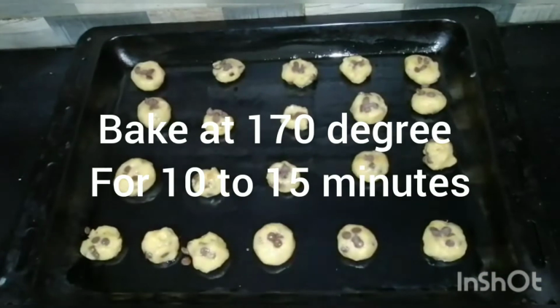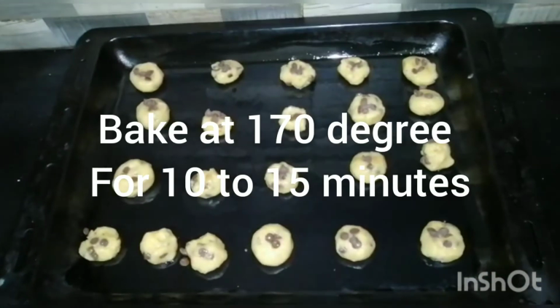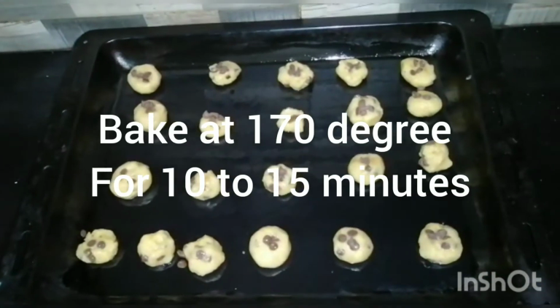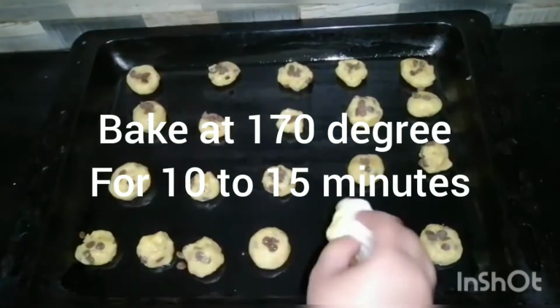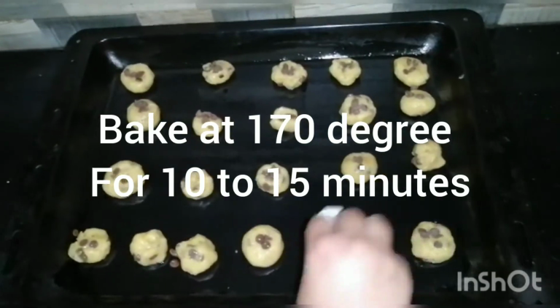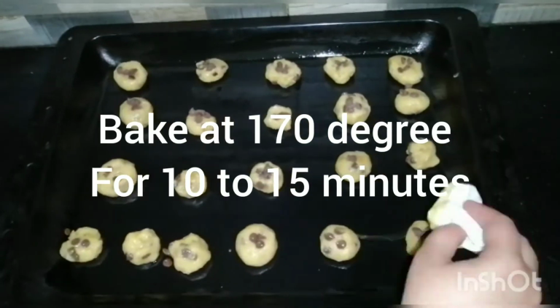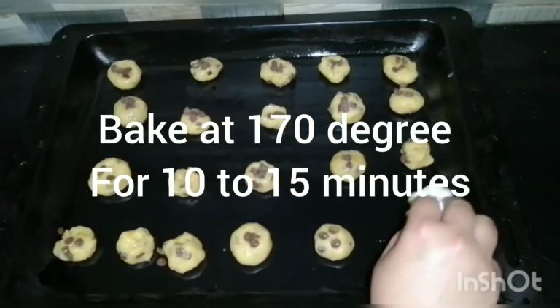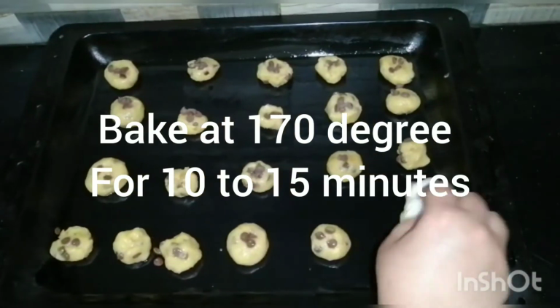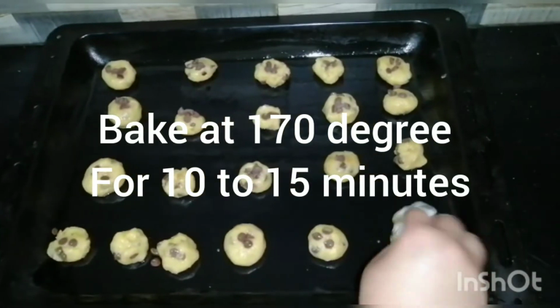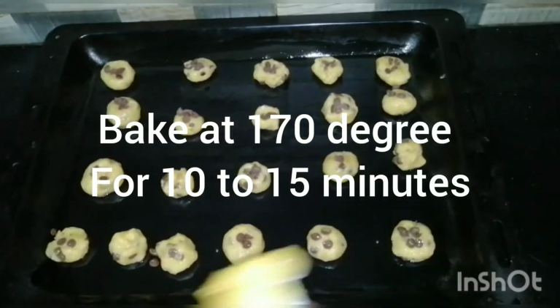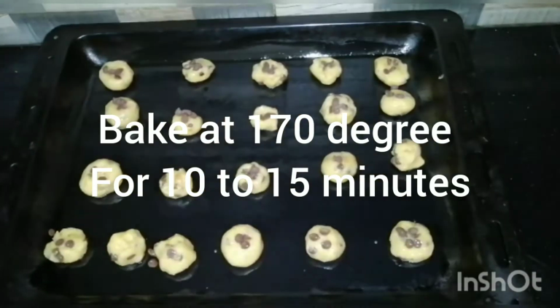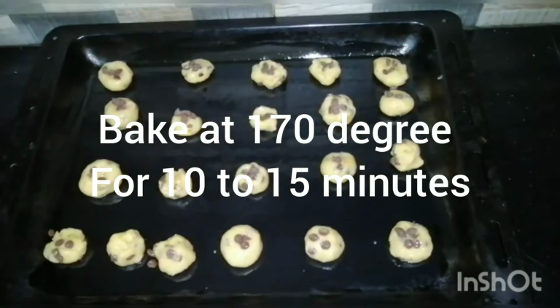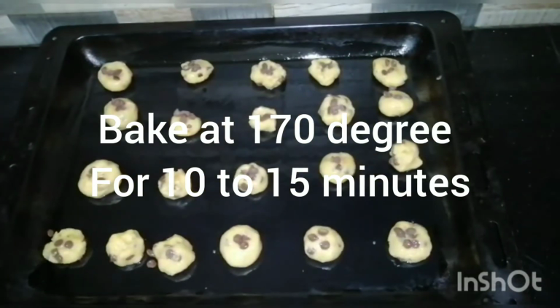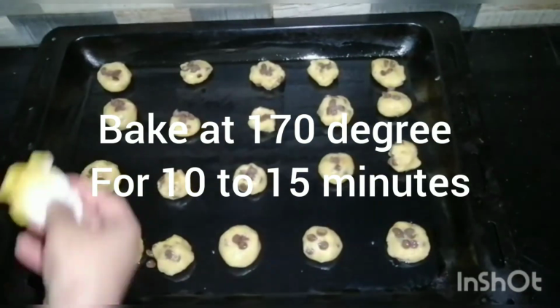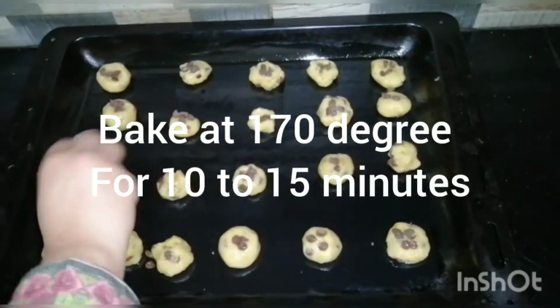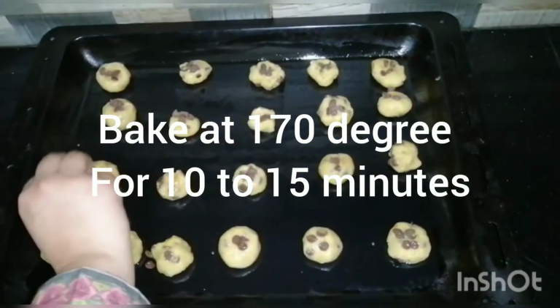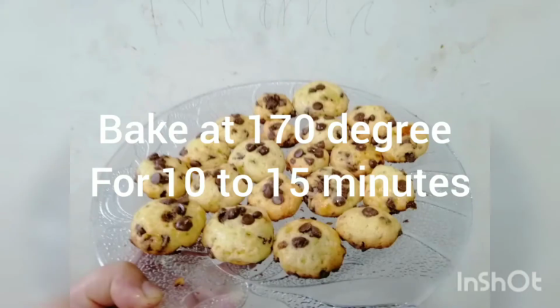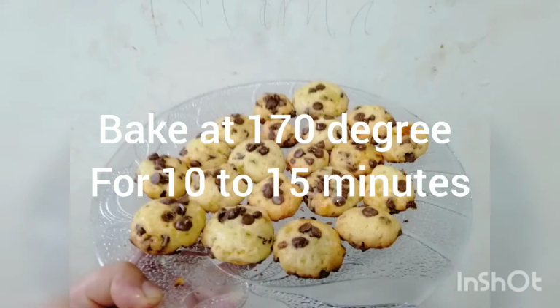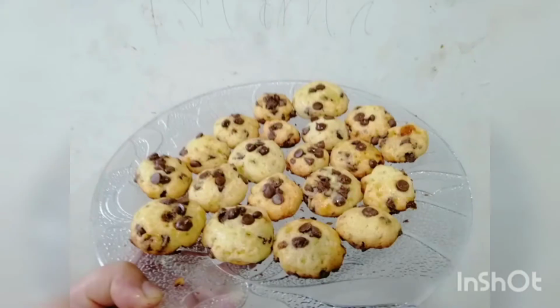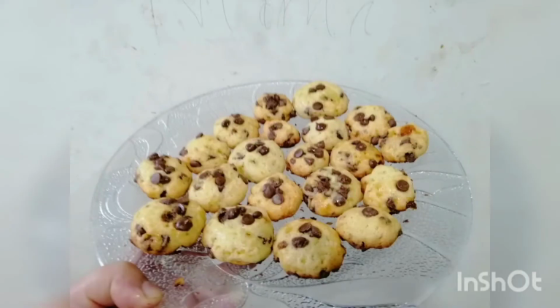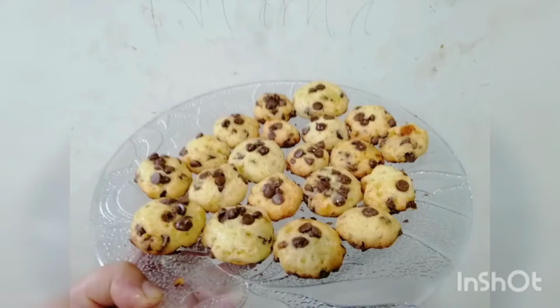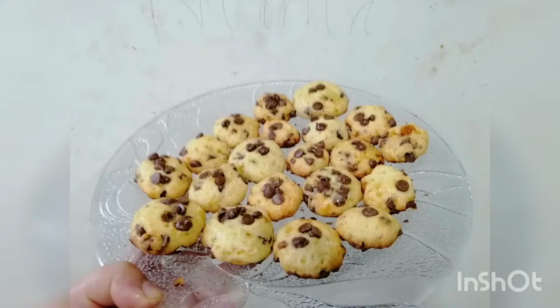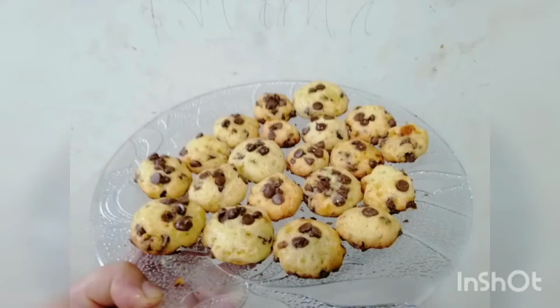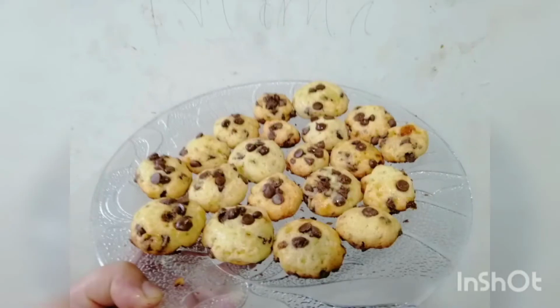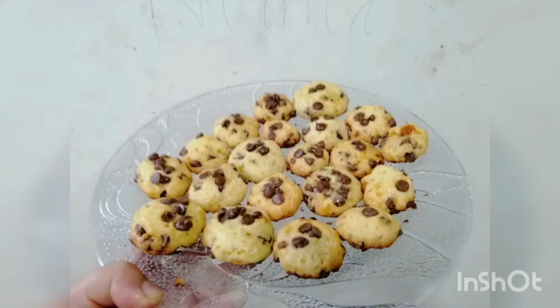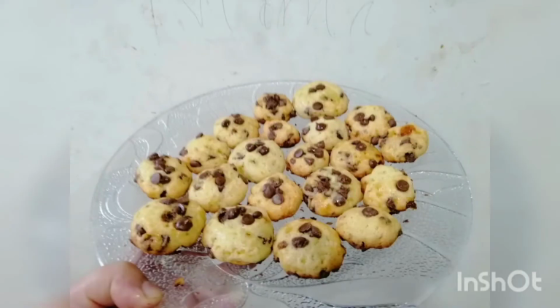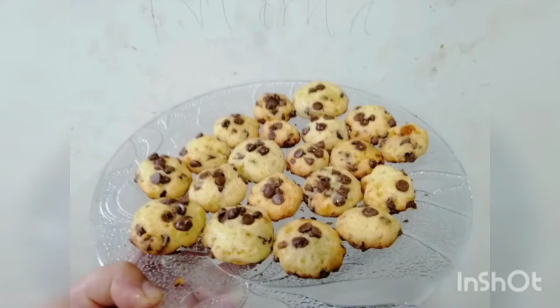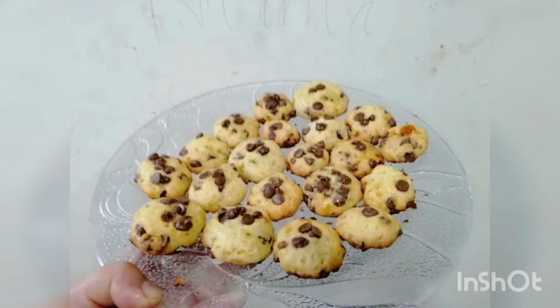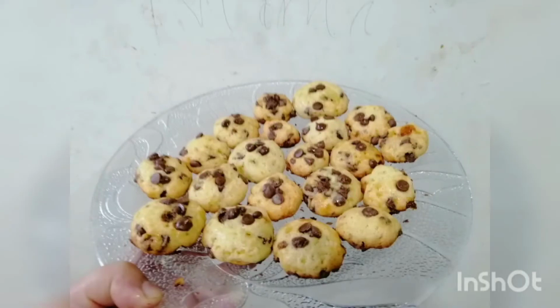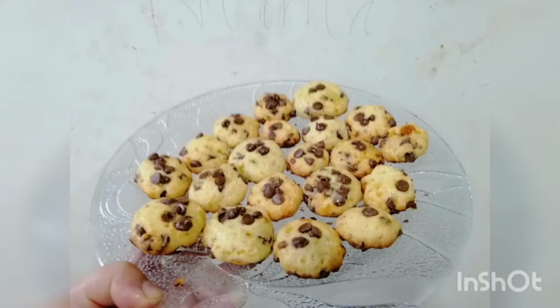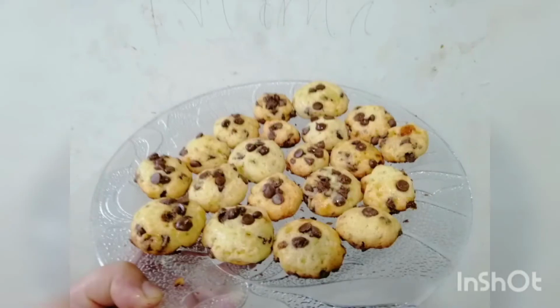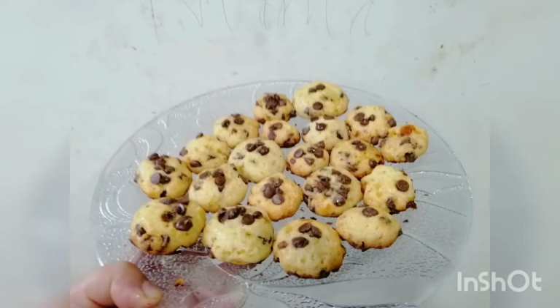I baked it at 170 degrees for 10 to 15 minutes.